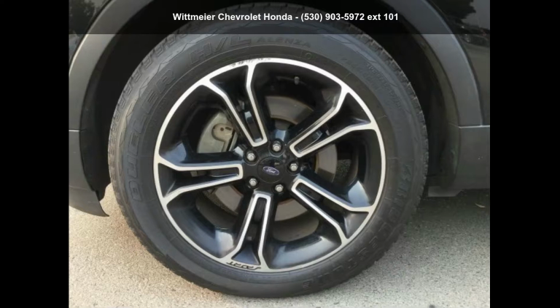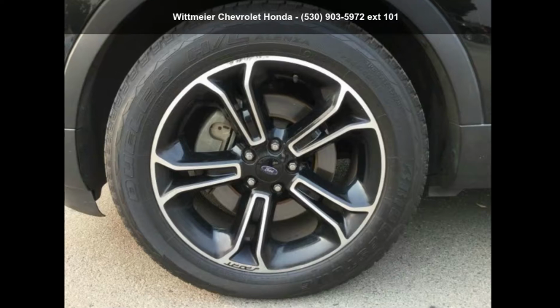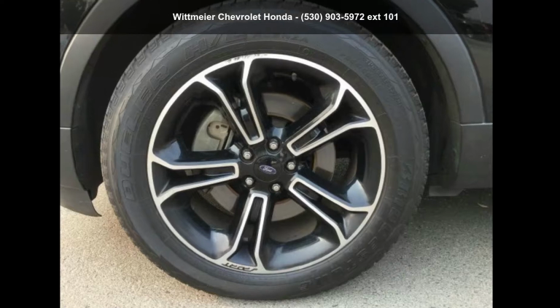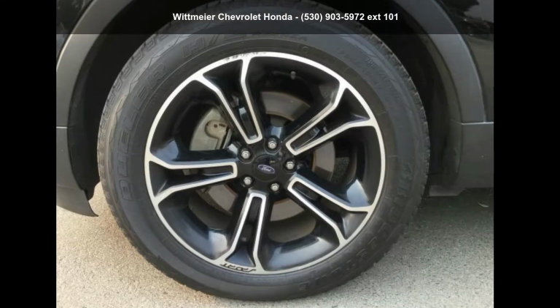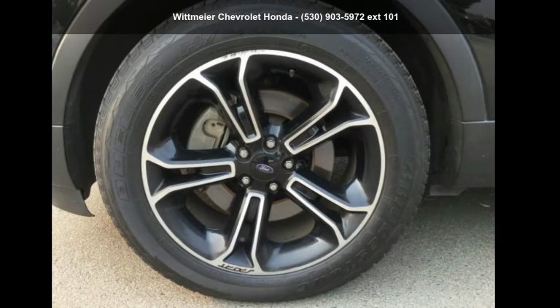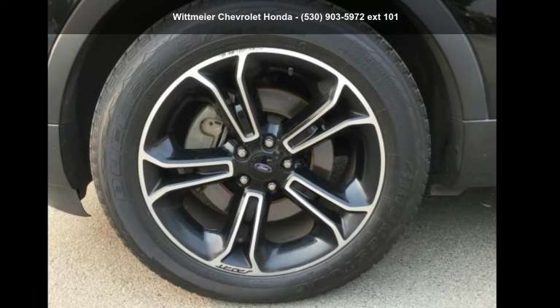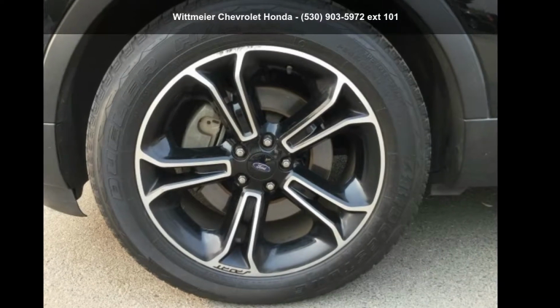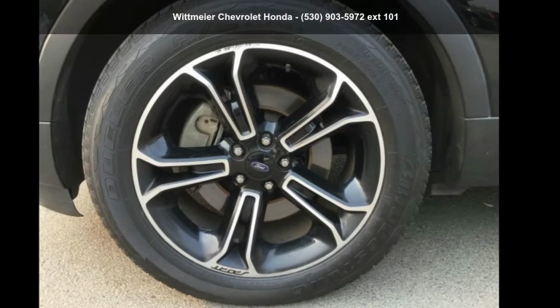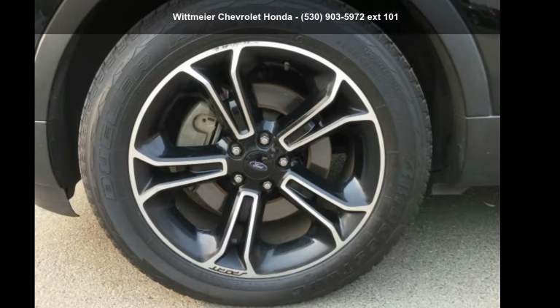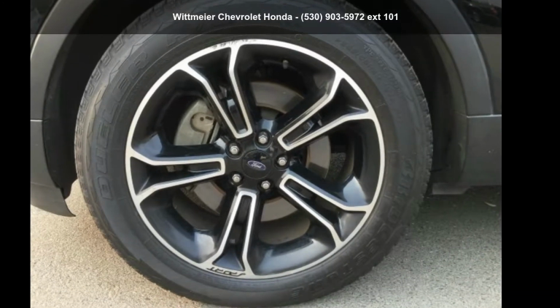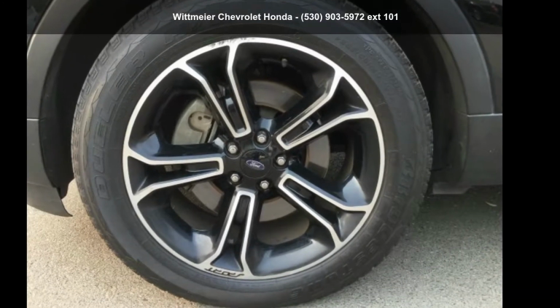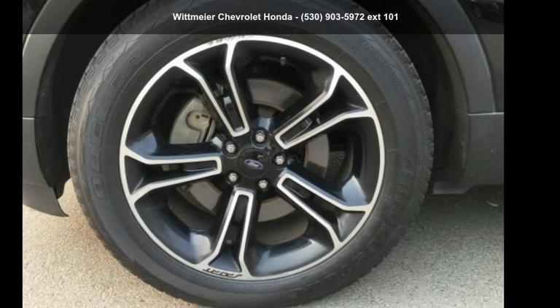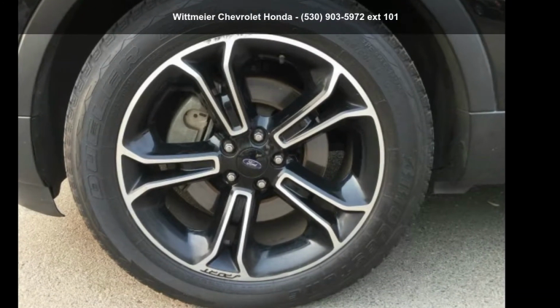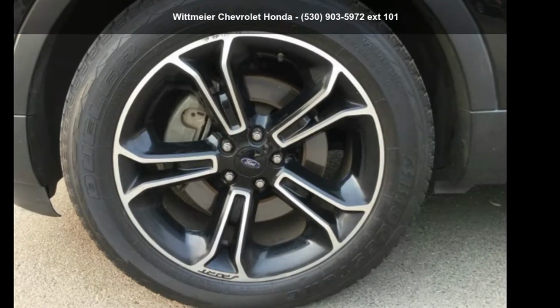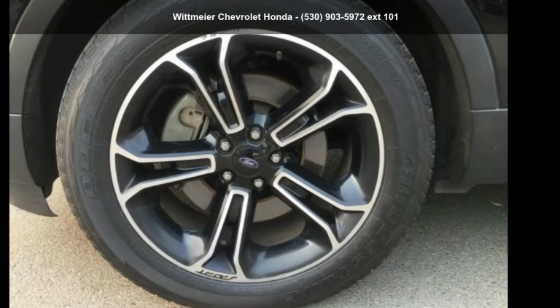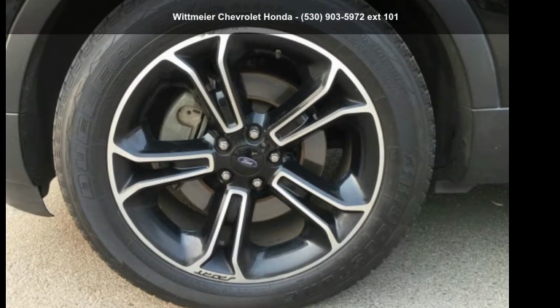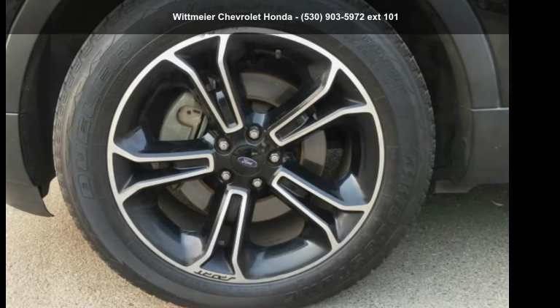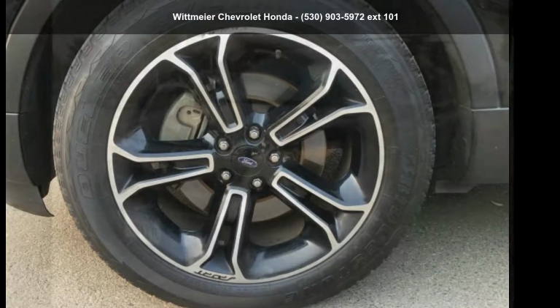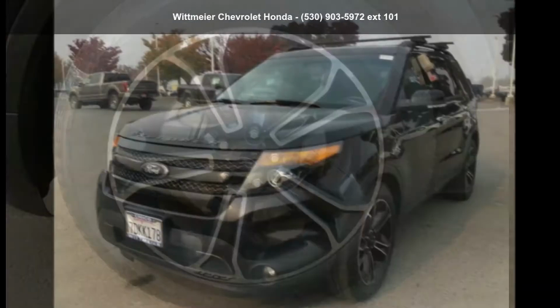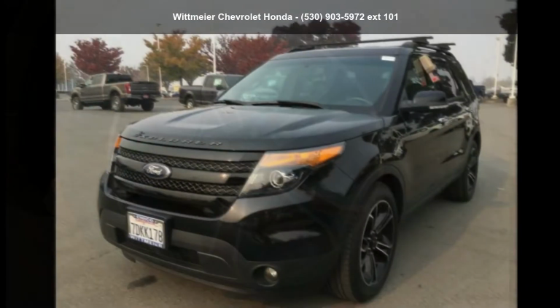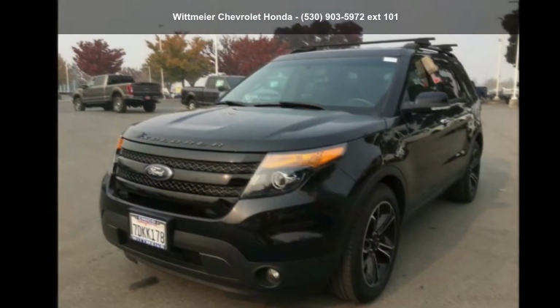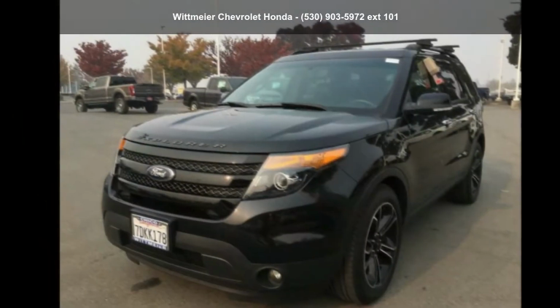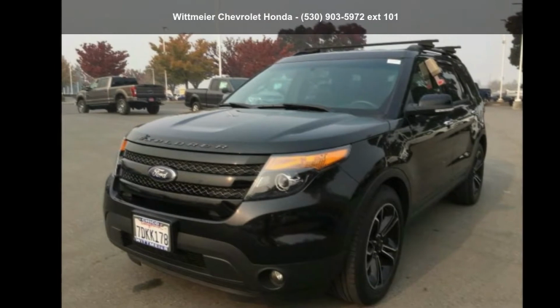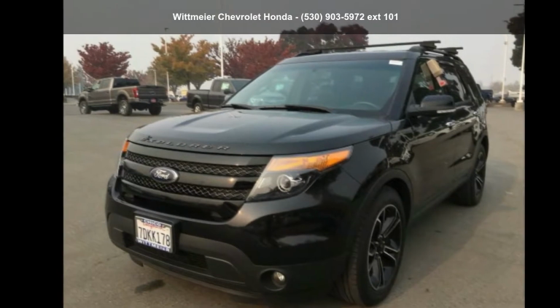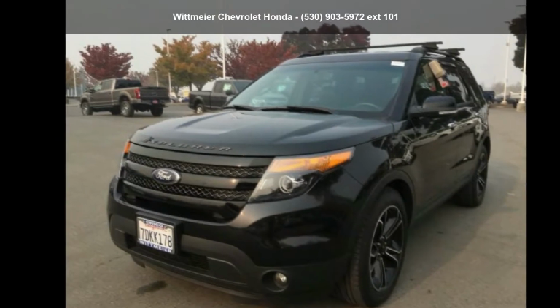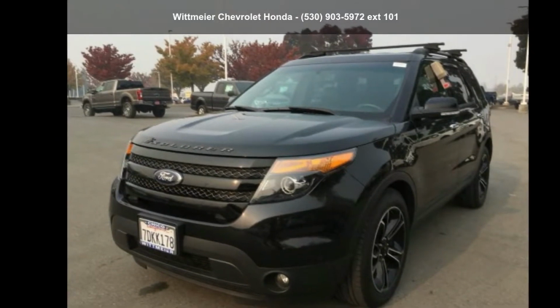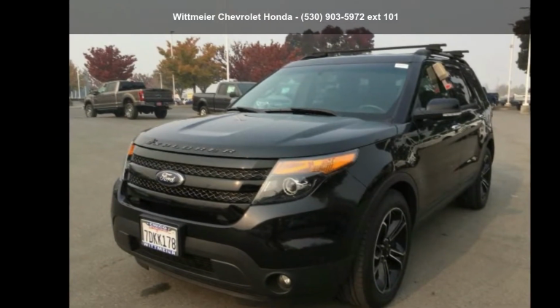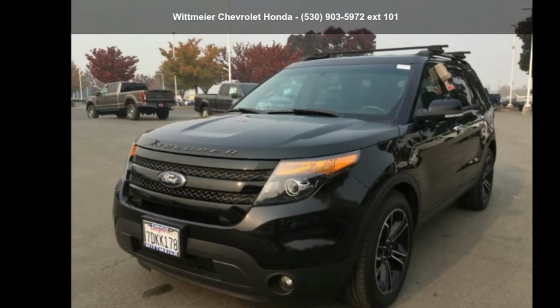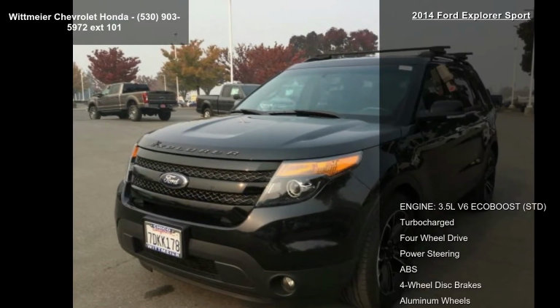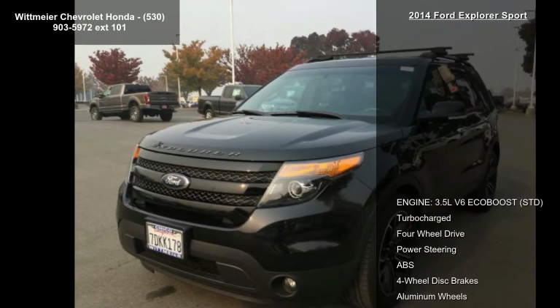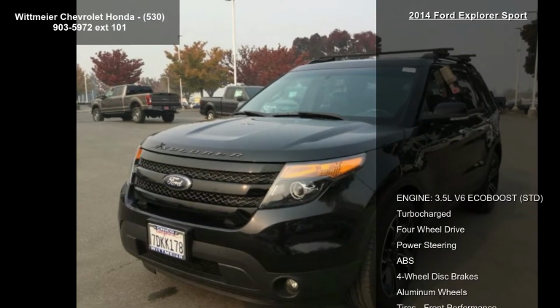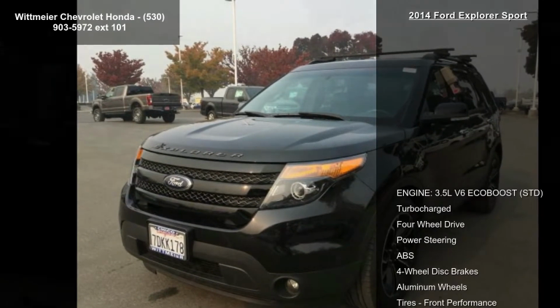Step into the Ford 2014 Explorer Sport. If you are looking for a first-rate auto, this one could be yours today.